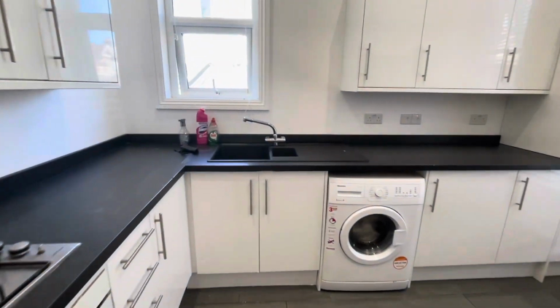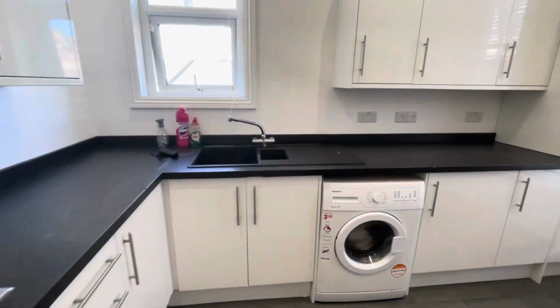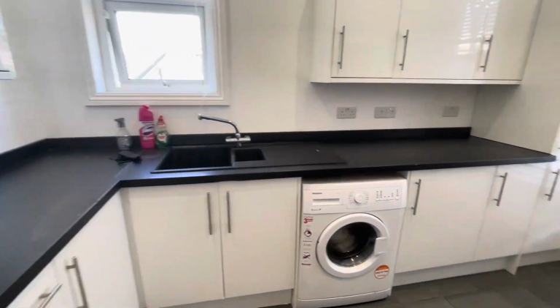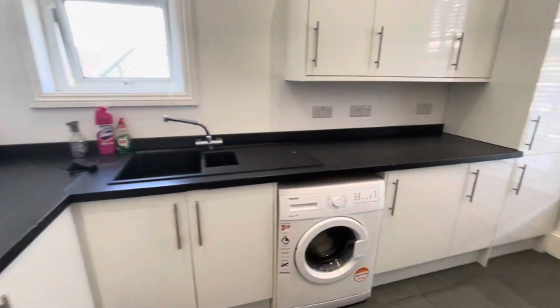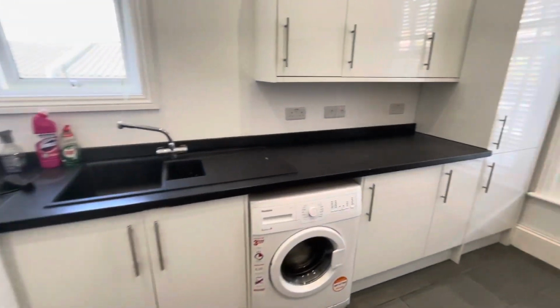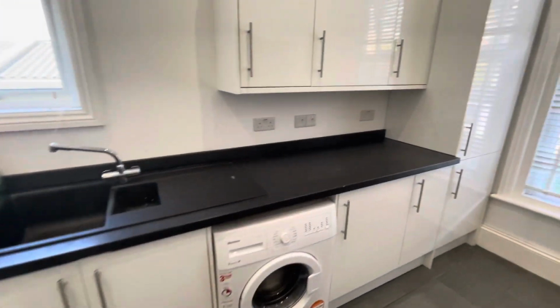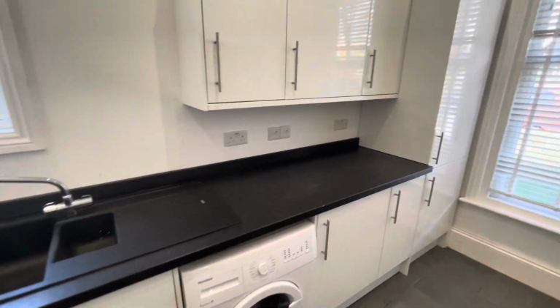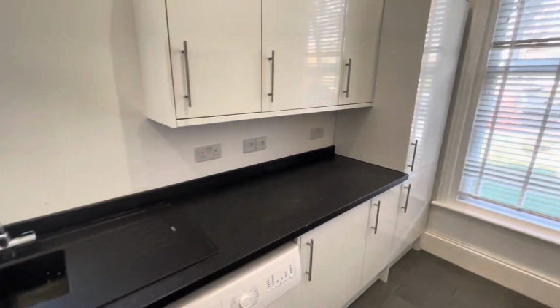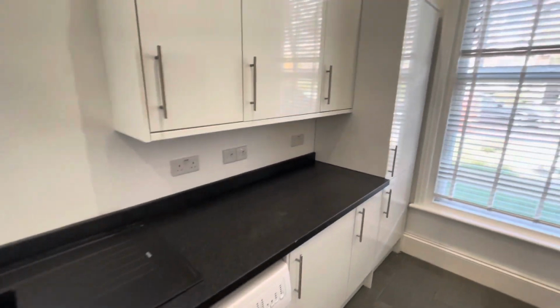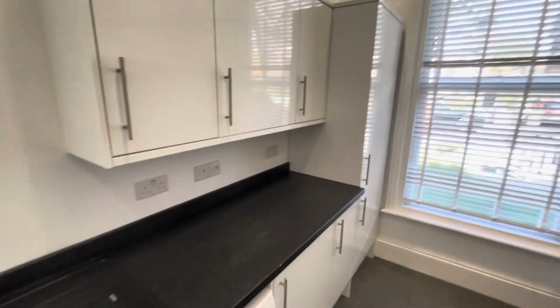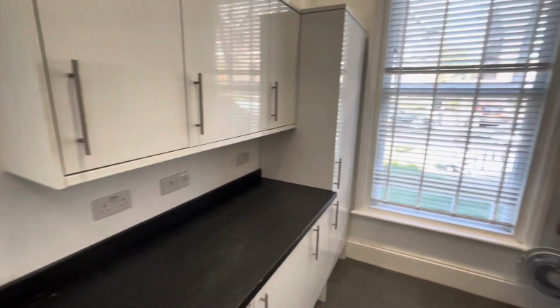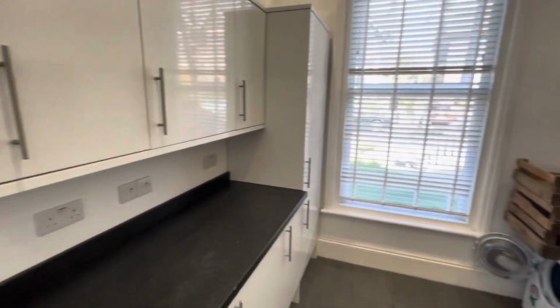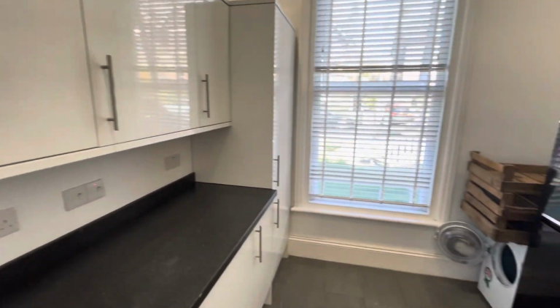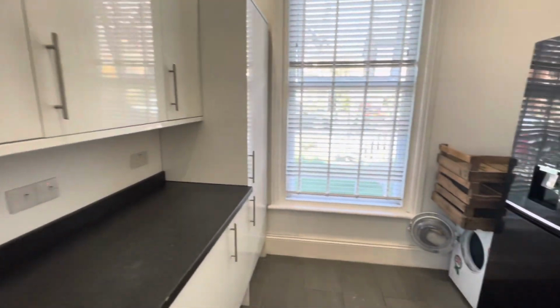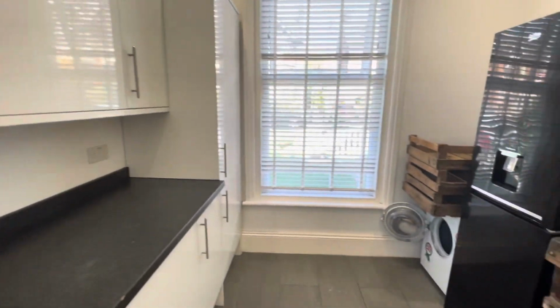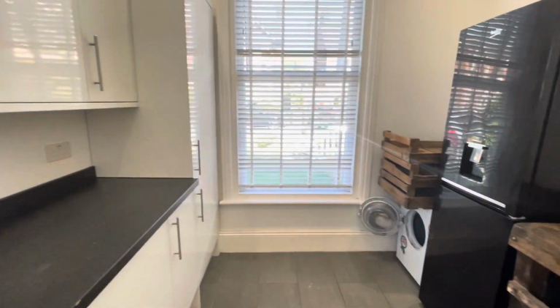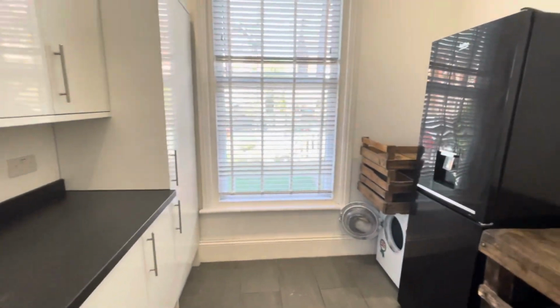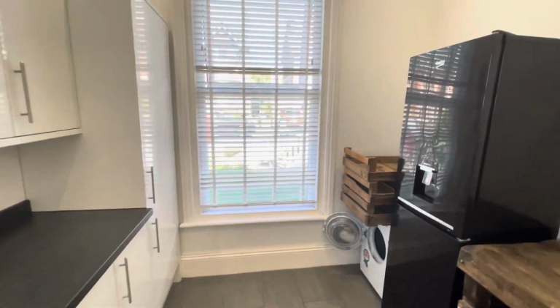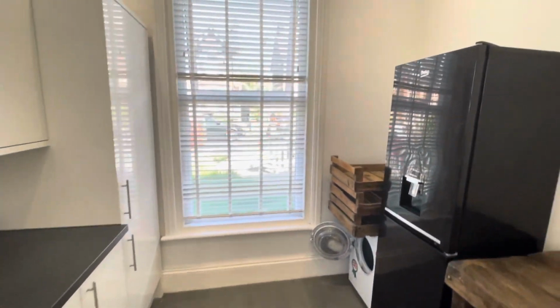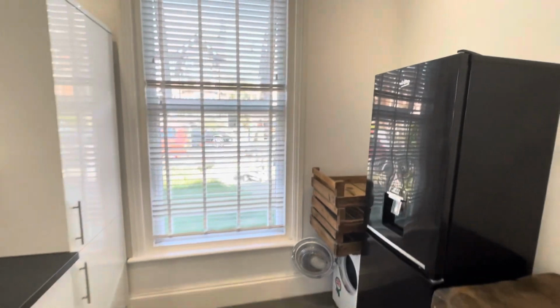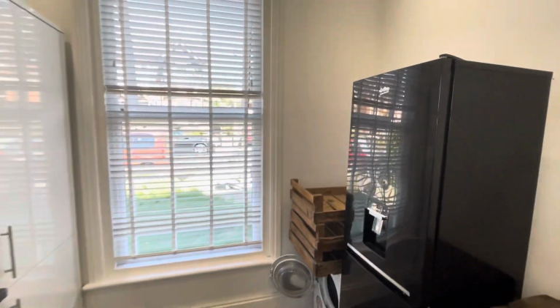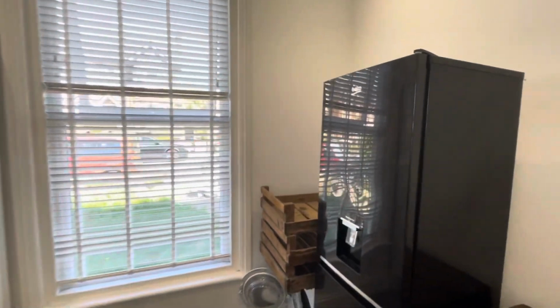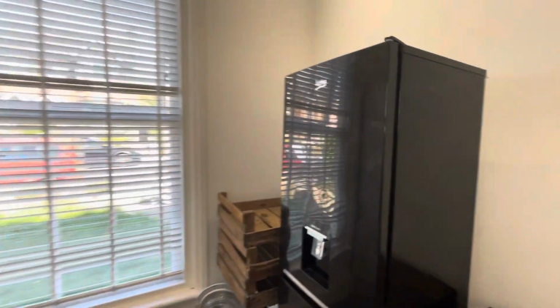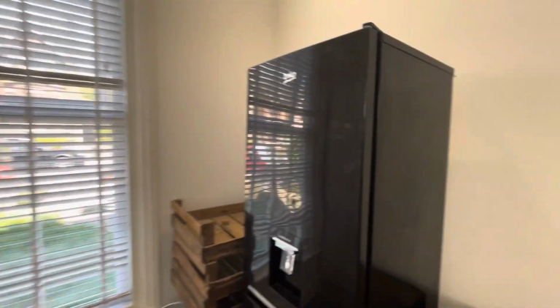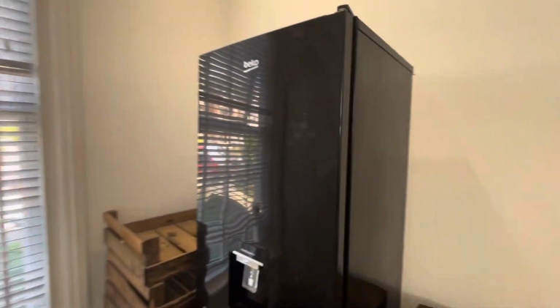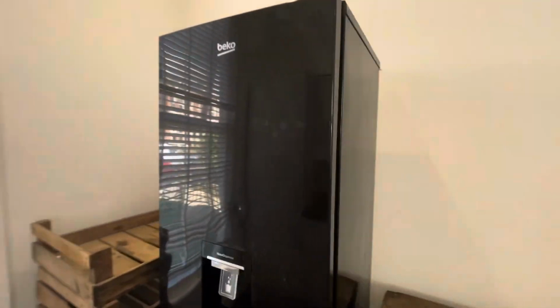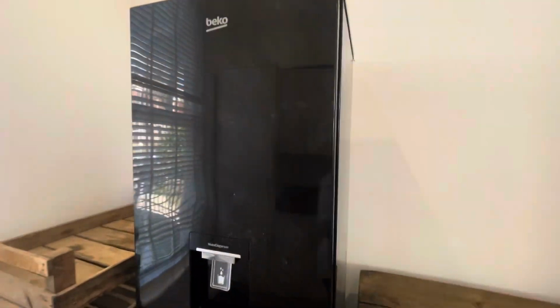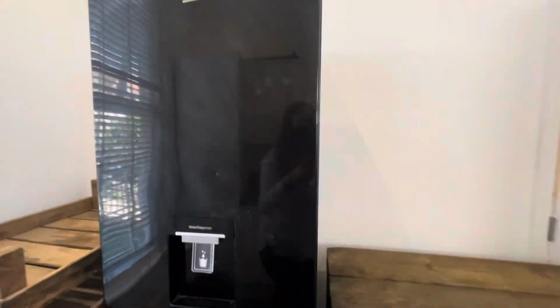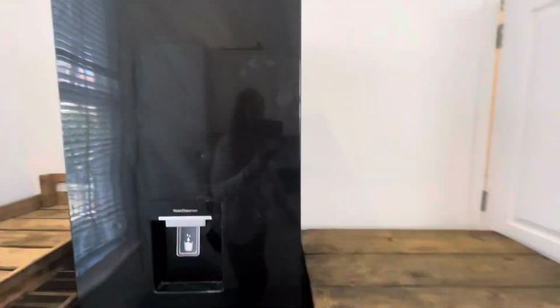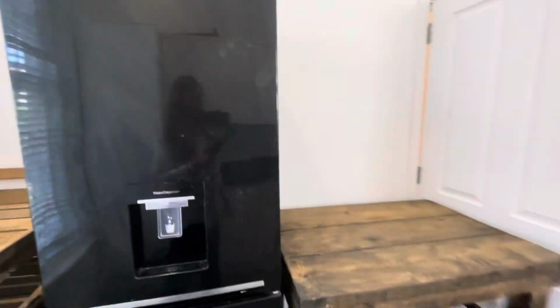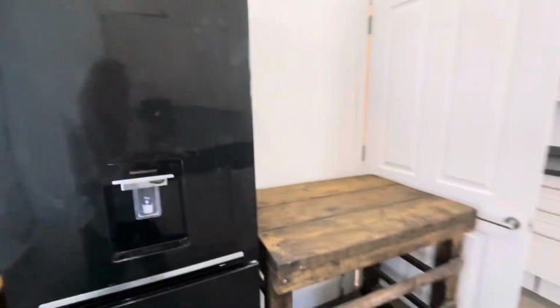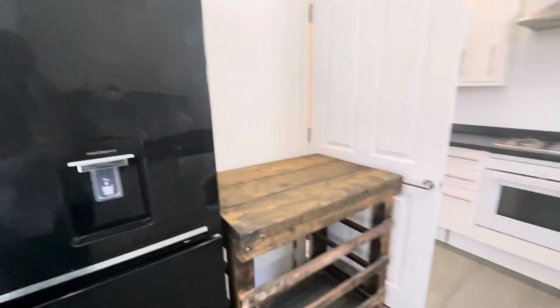As you can see it's a nice modern kitchen, light and airy, with the window letting in plenty of natural light.